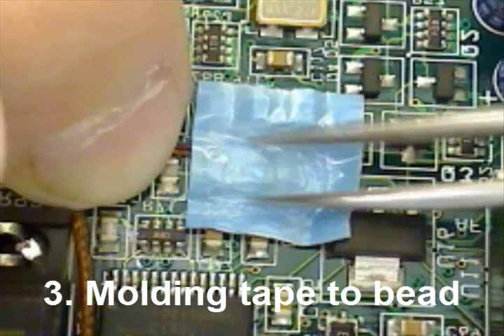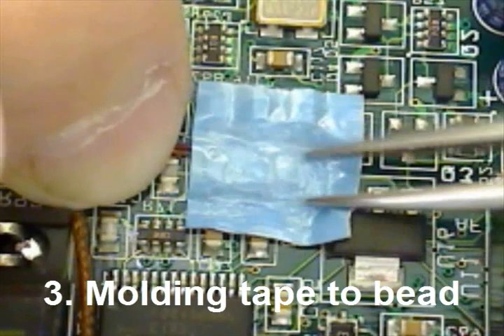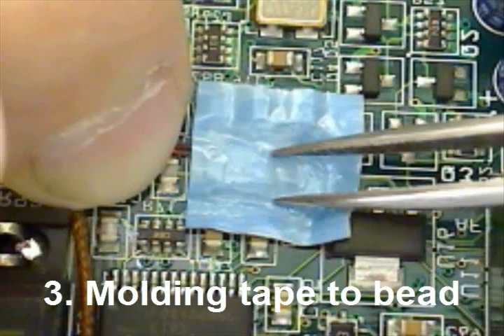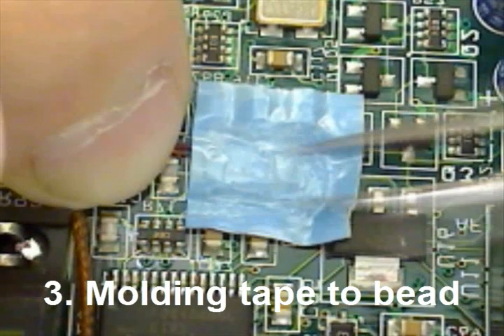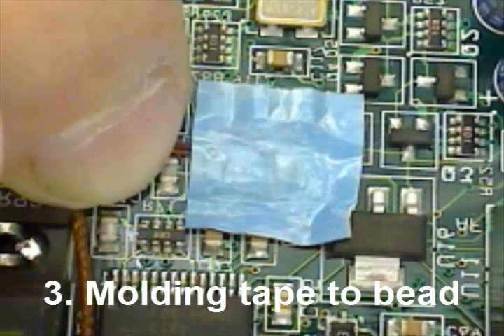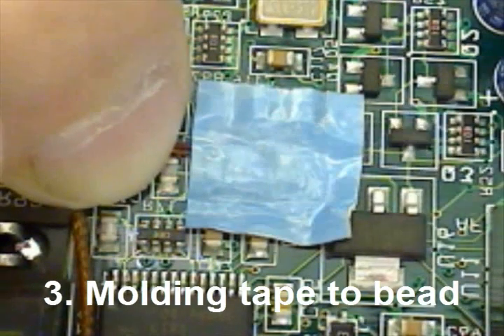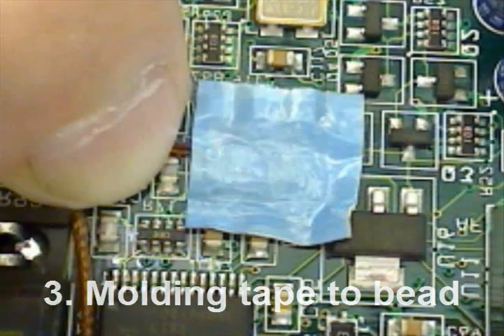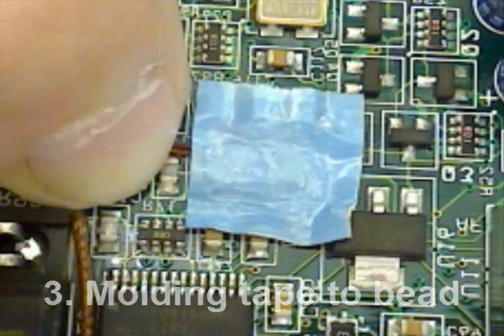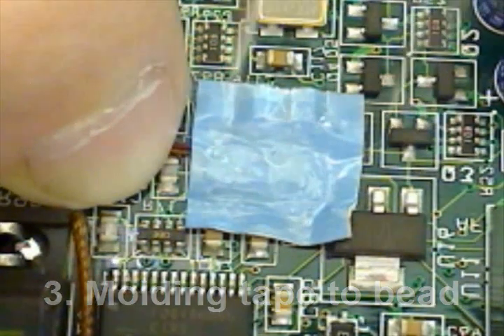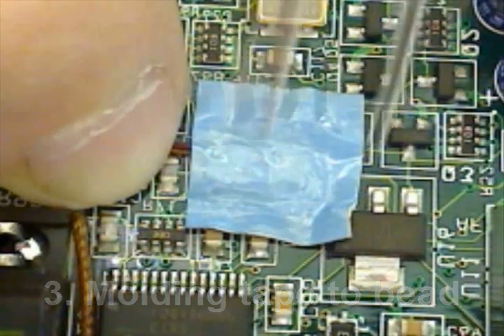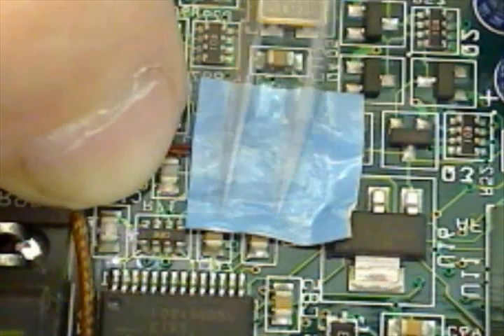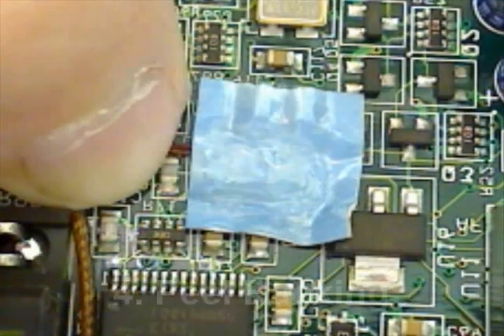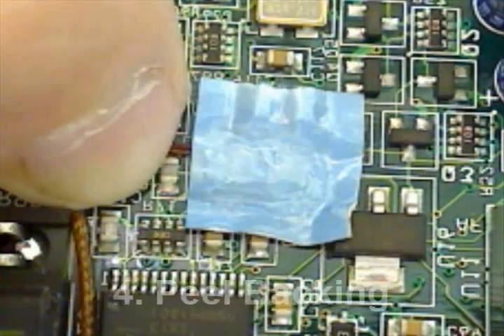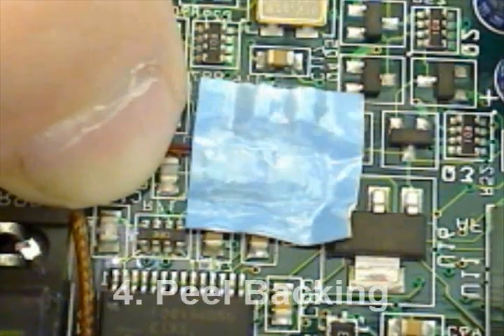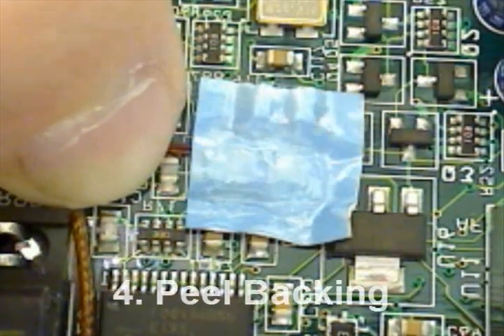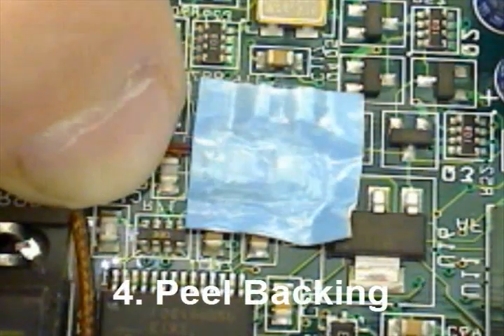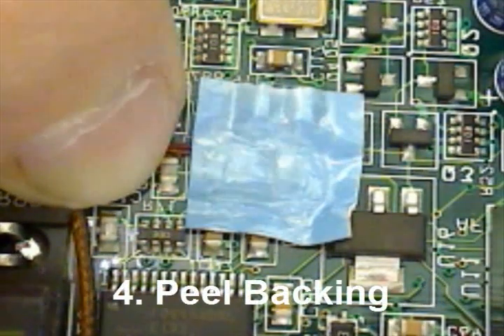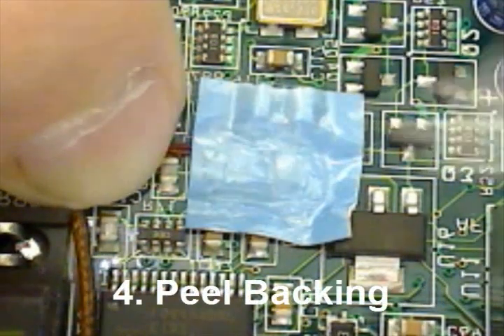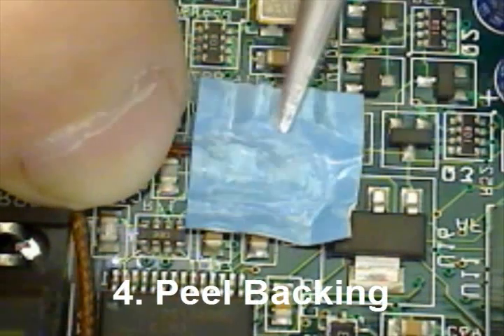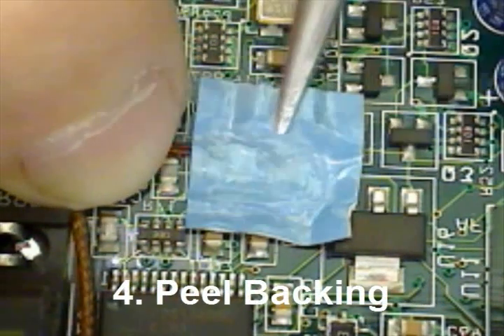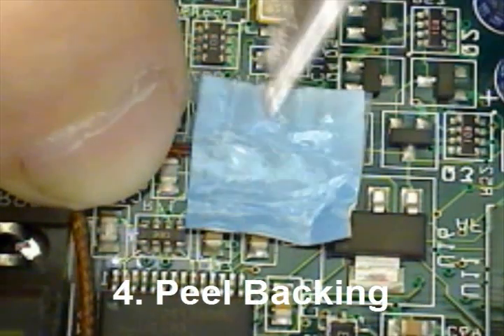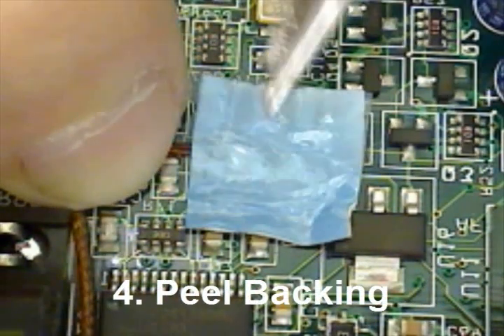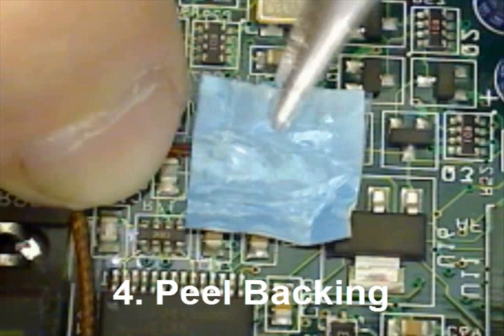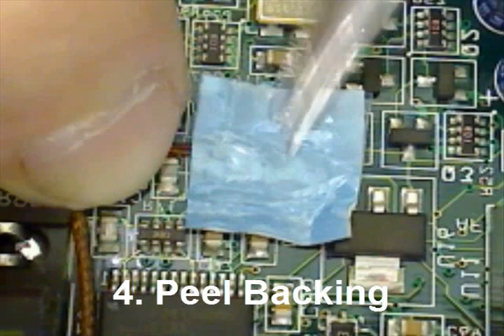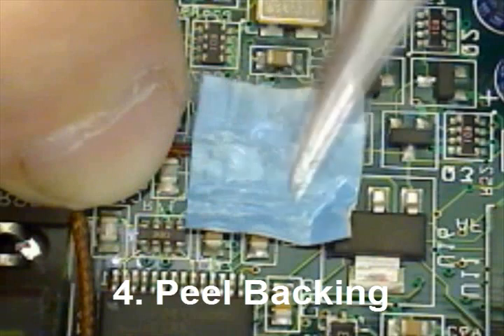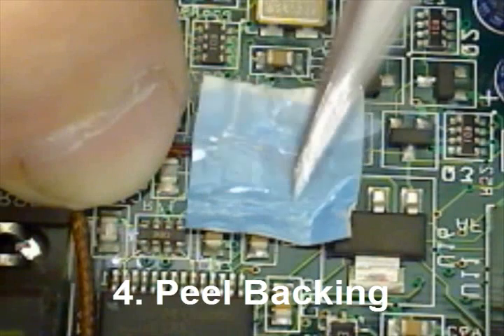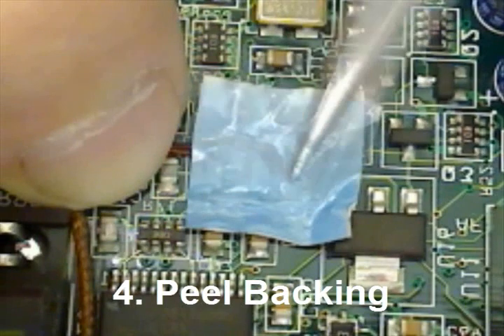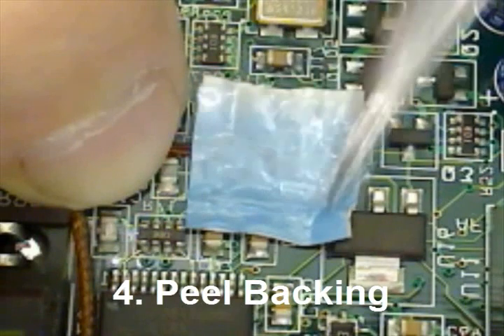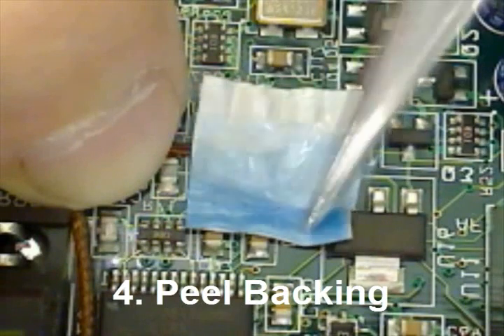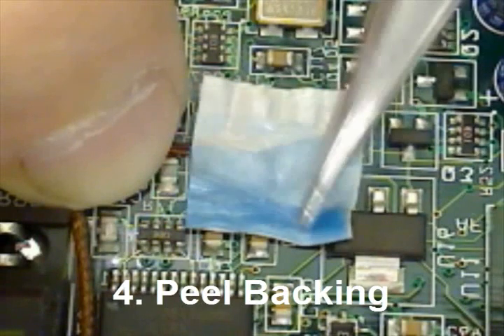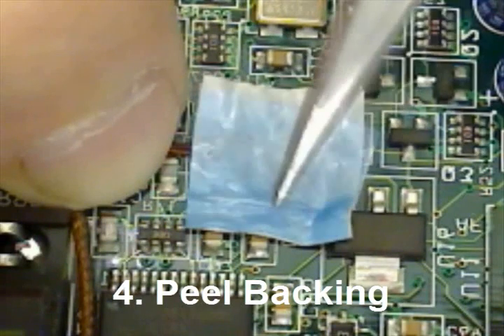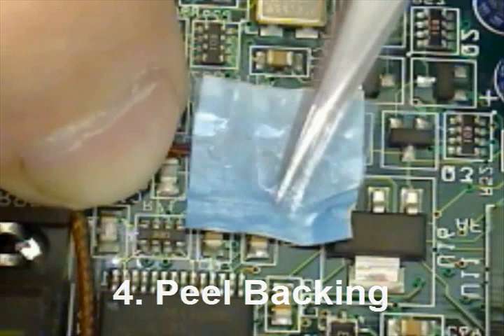Notice tools are used for handling and peeling the backing of your aluminum tape. This will keep contaminants from coming in contact with your target.